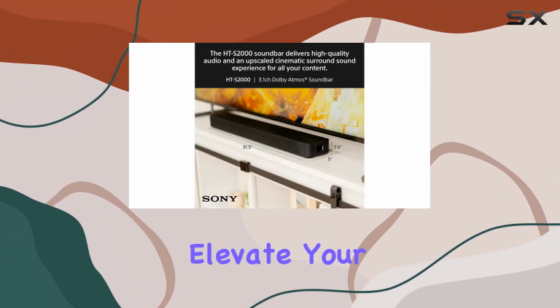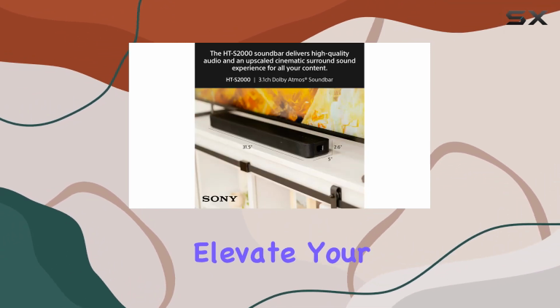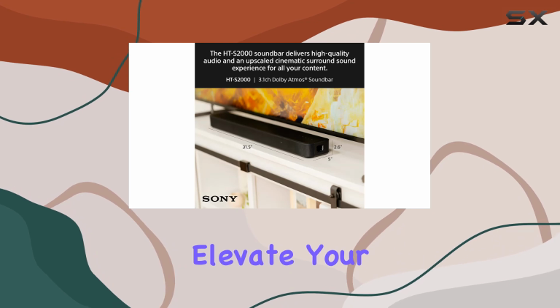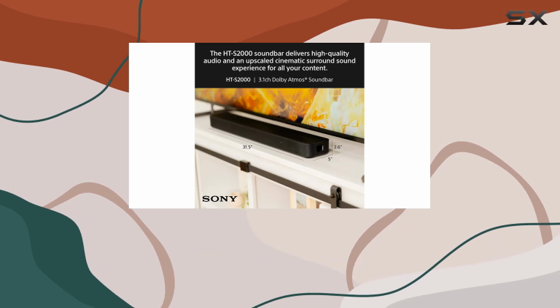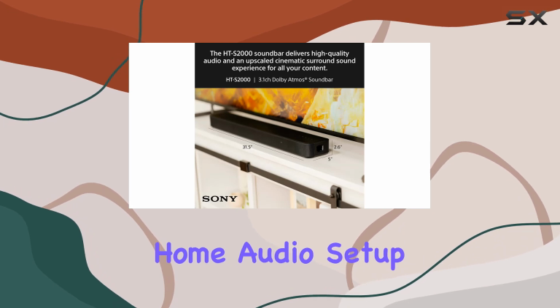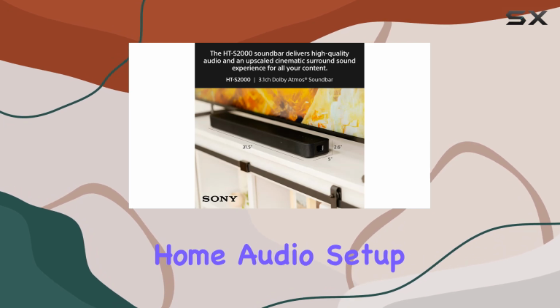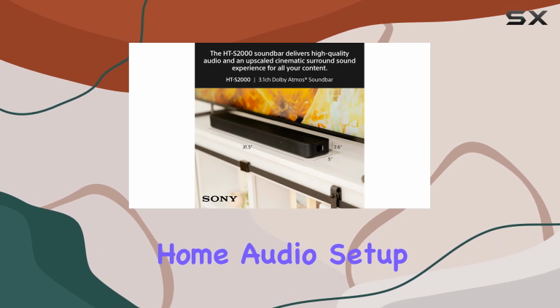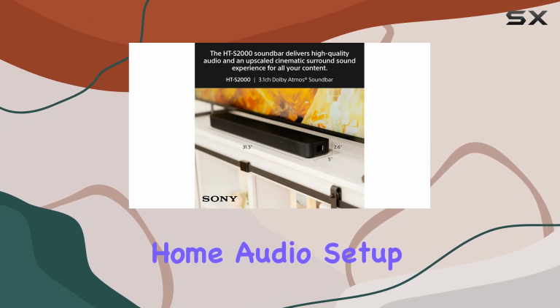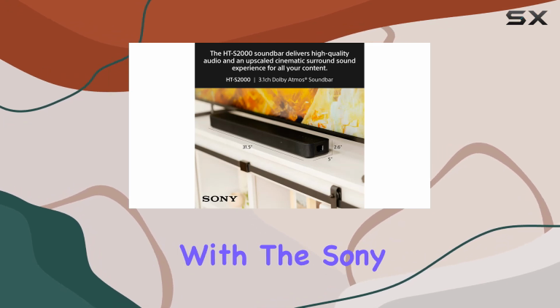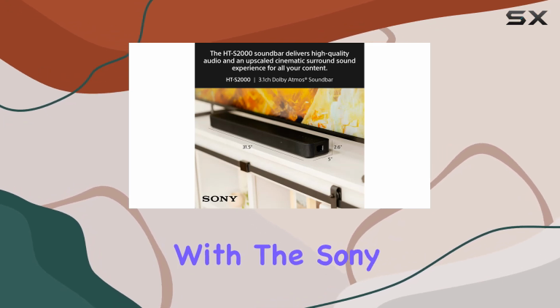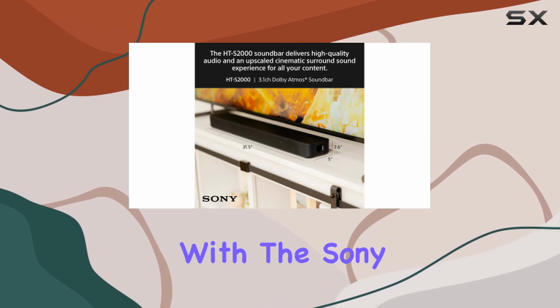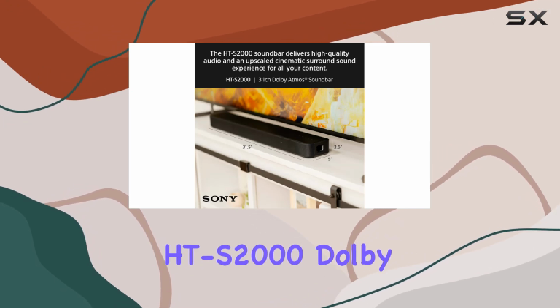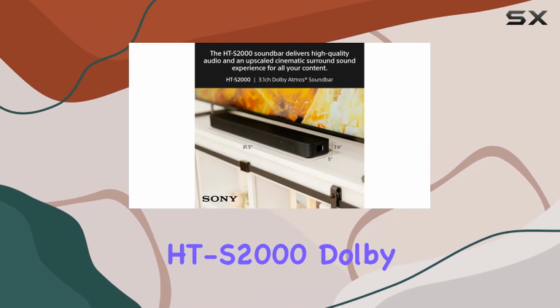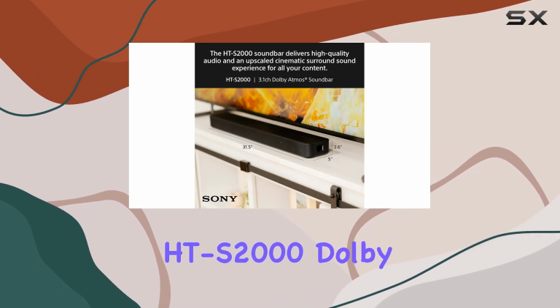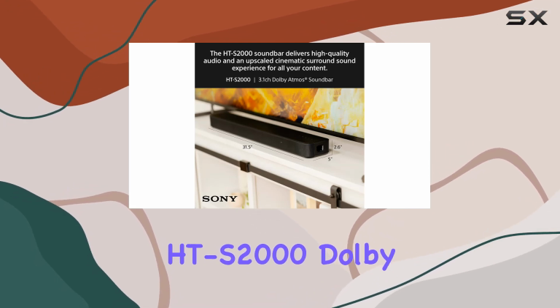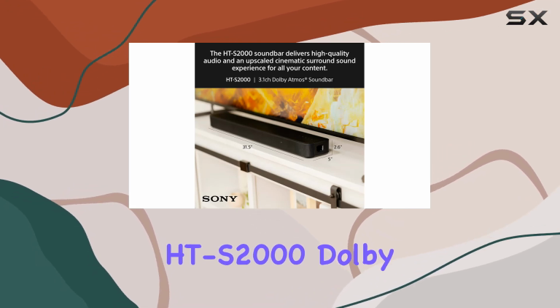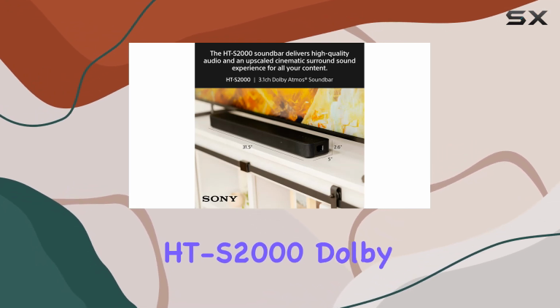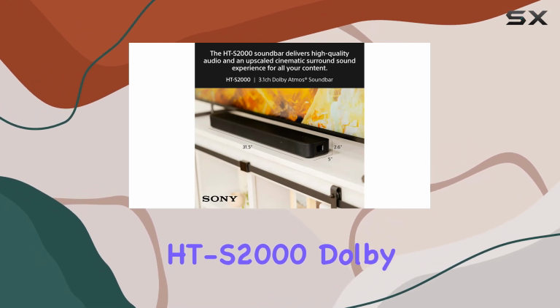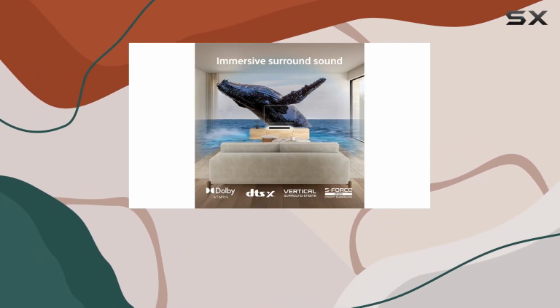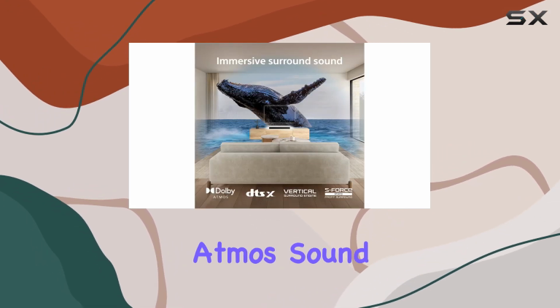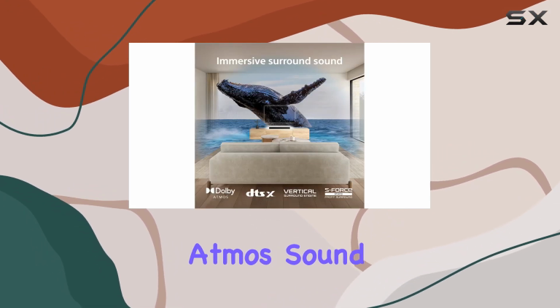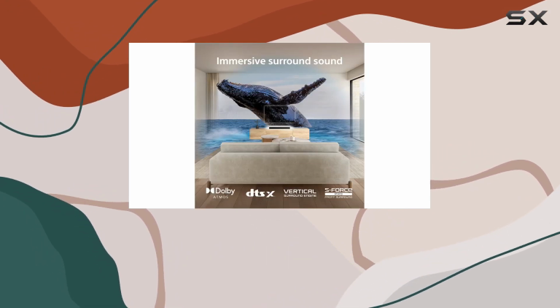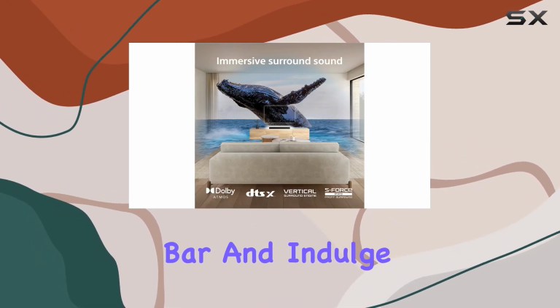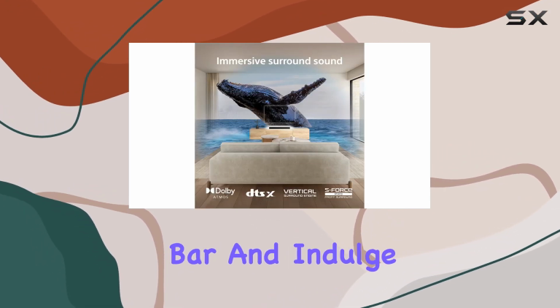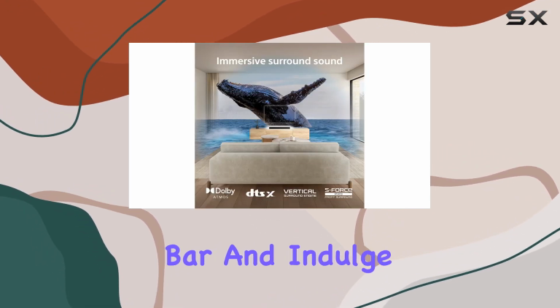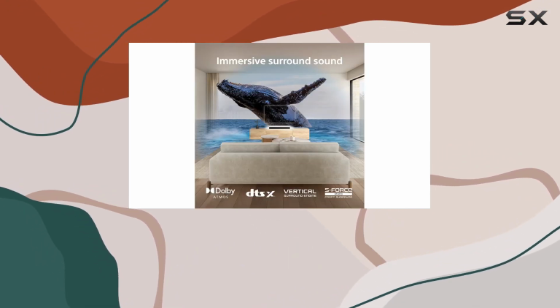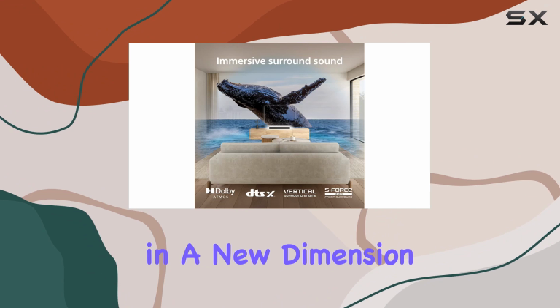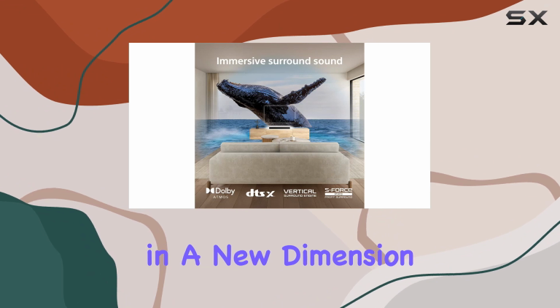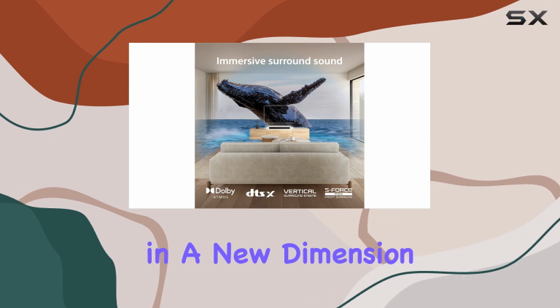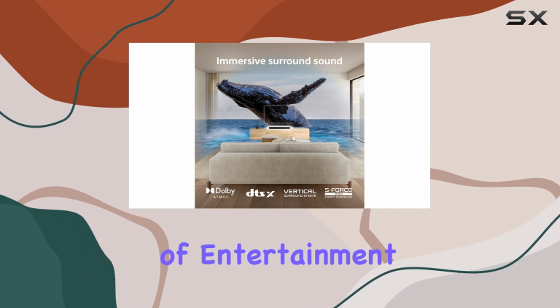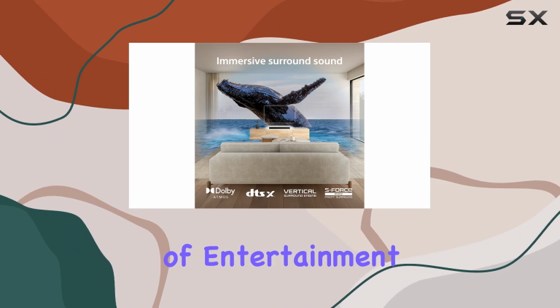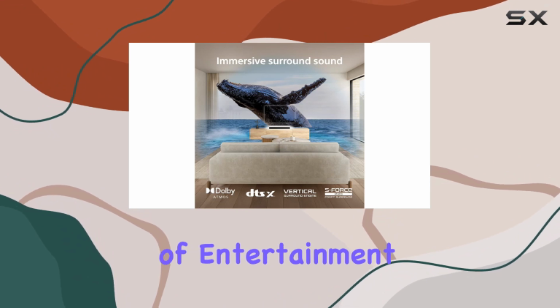Elevate your home audio setup with the Sony HTS-S2000 Dolby Atmos soundbar and indulge in a new dimension of entertainment.